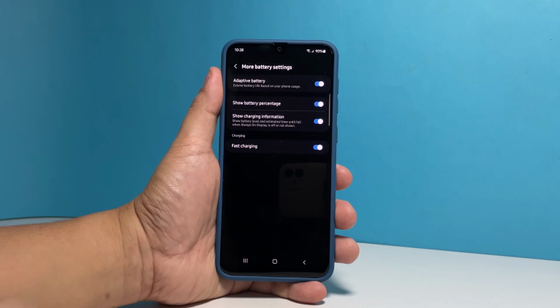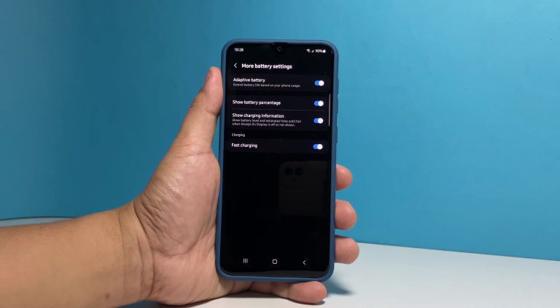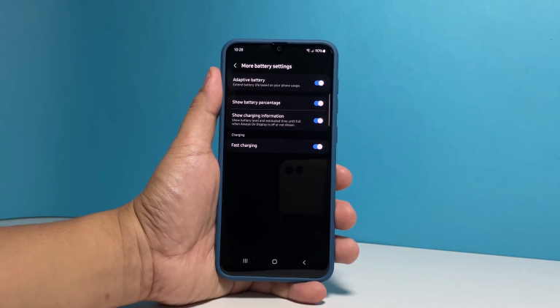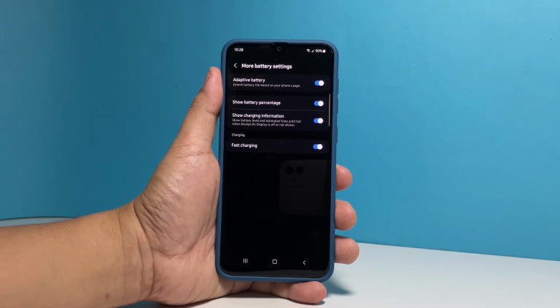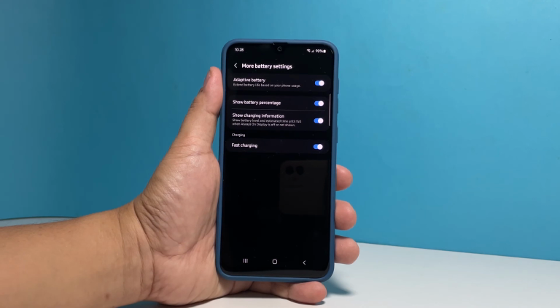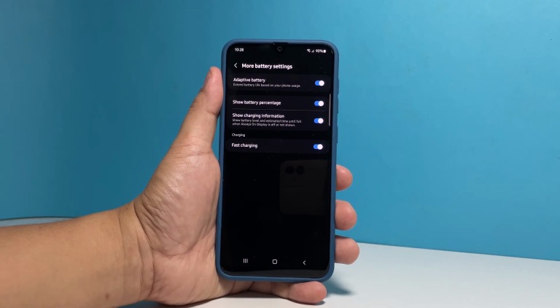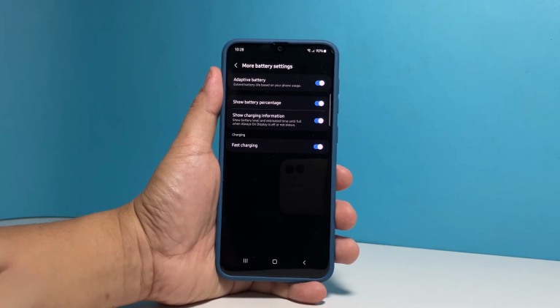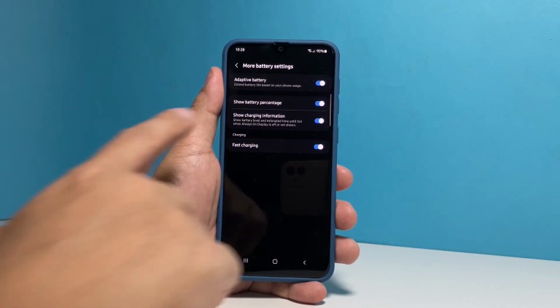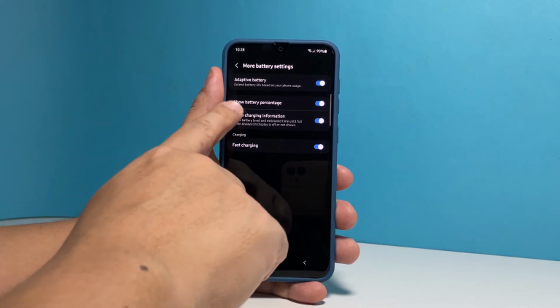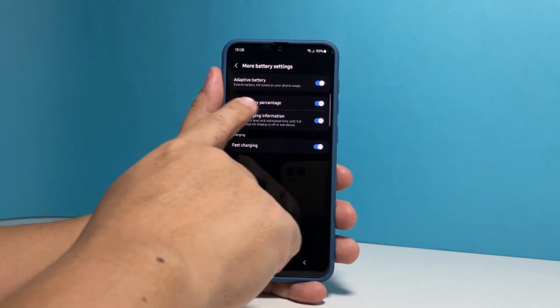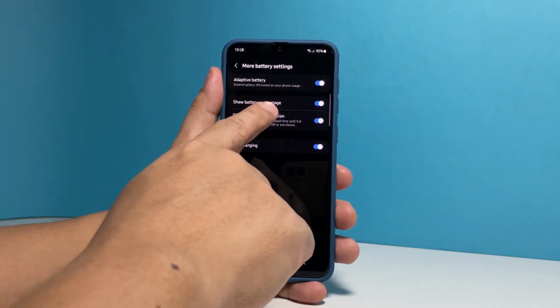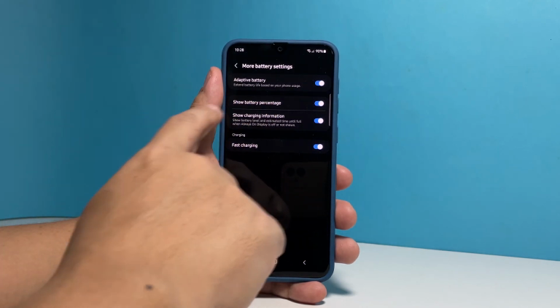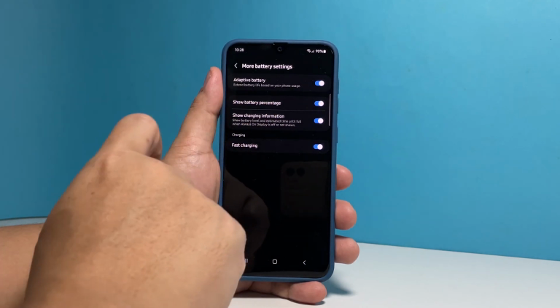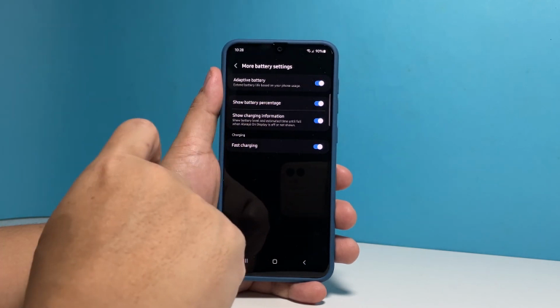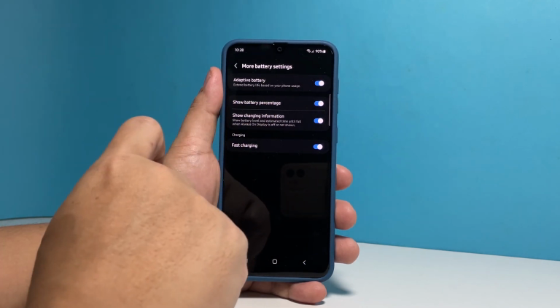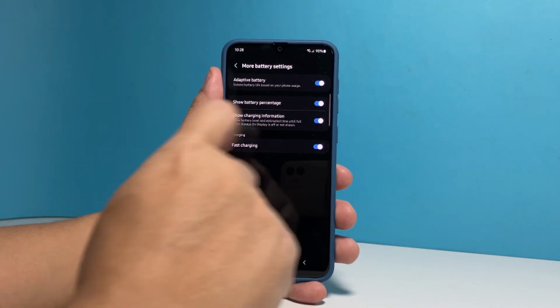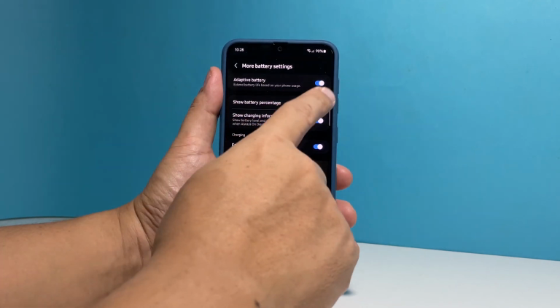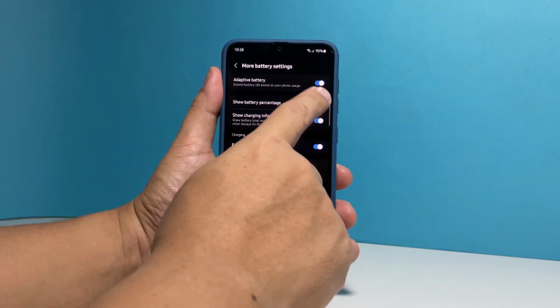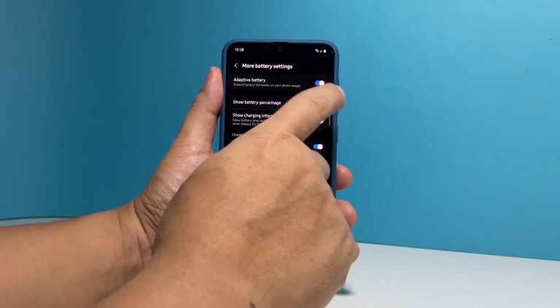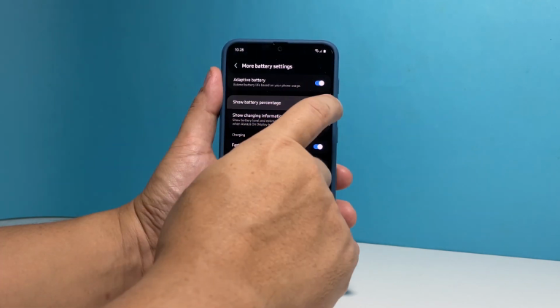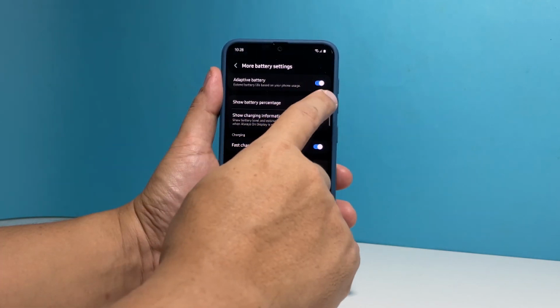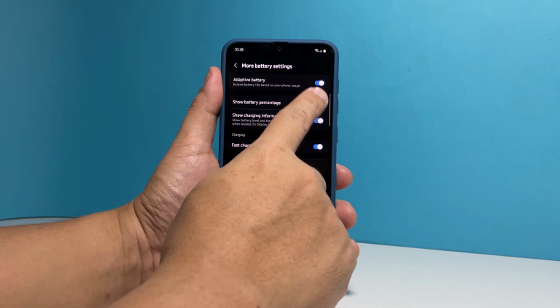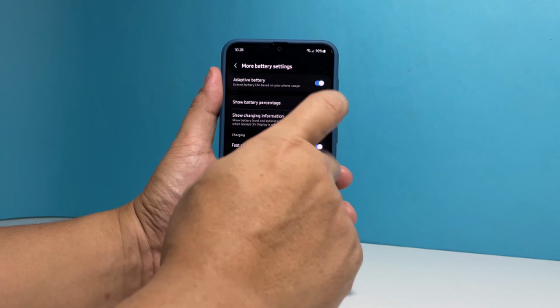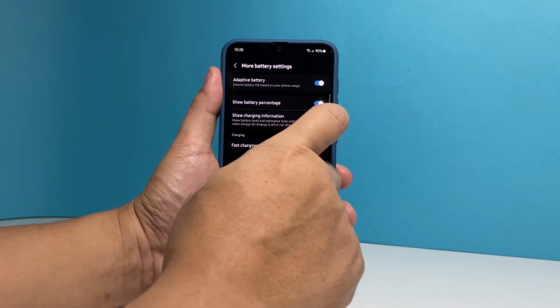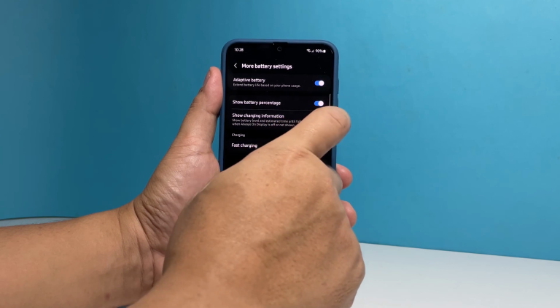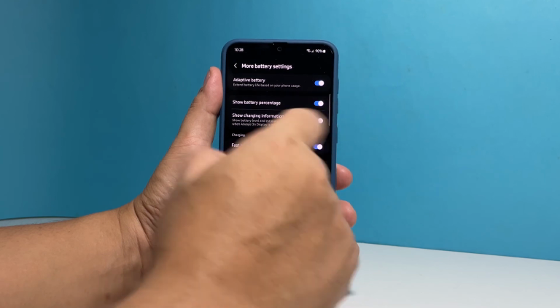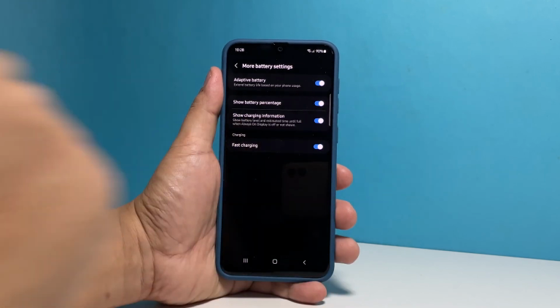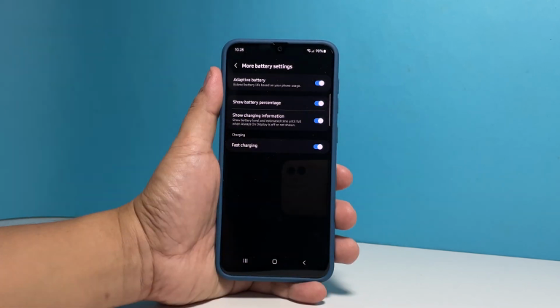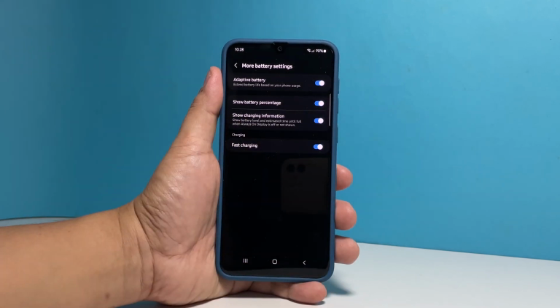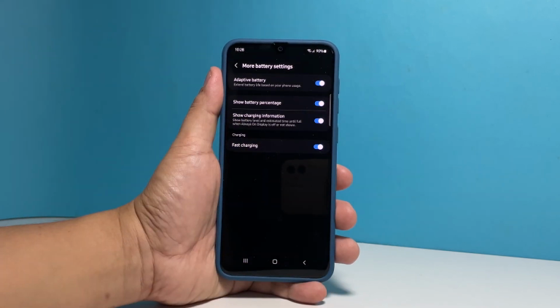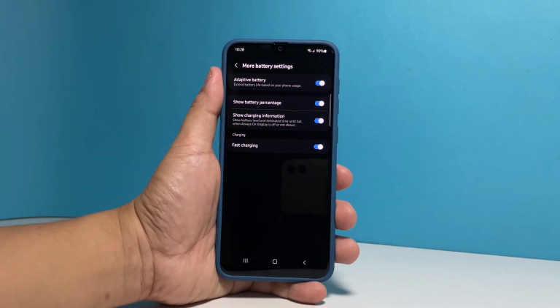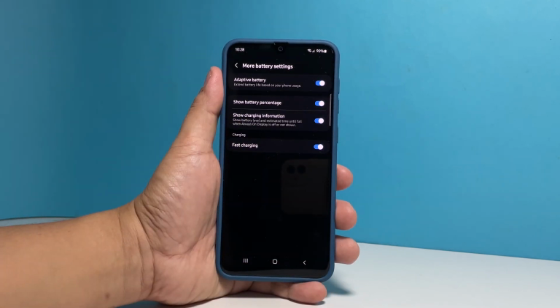On the next screen, you will see the Show Battery Percentage option, and you just have to tap on the switch next to it to either disable or enable it.